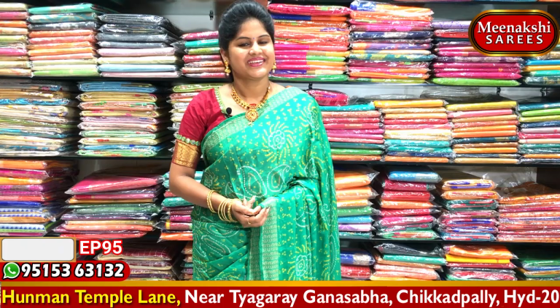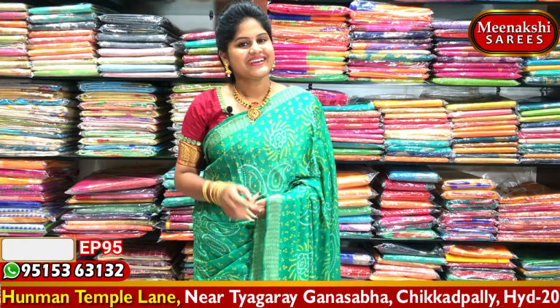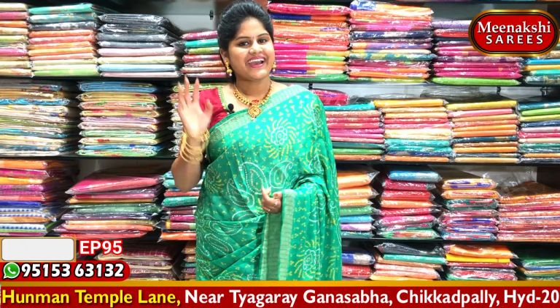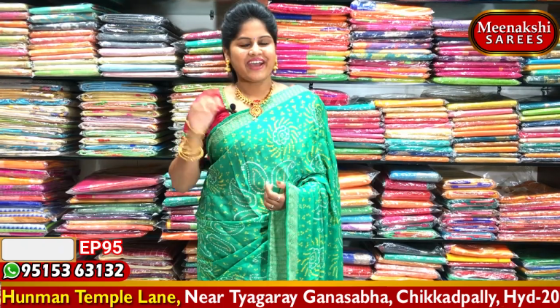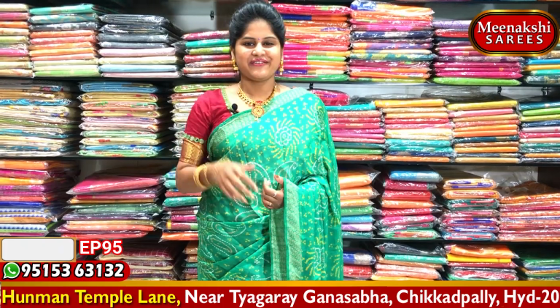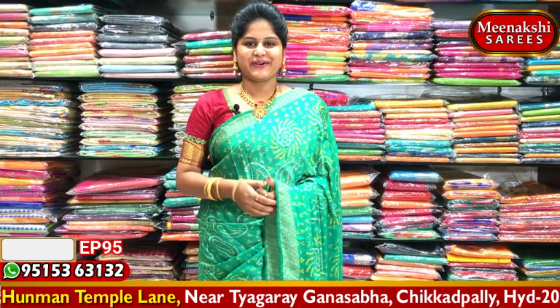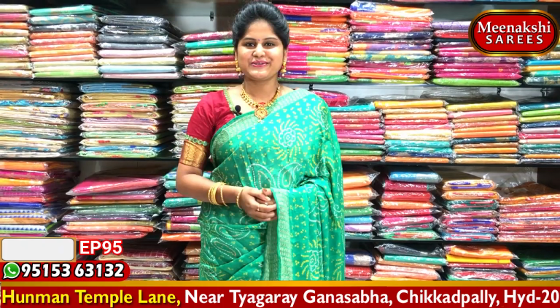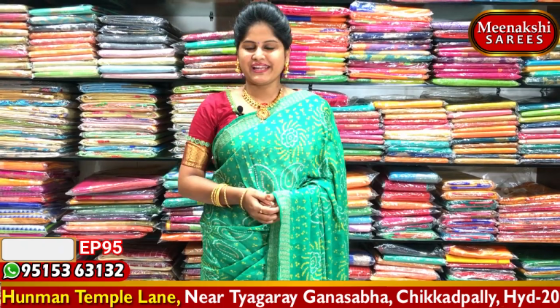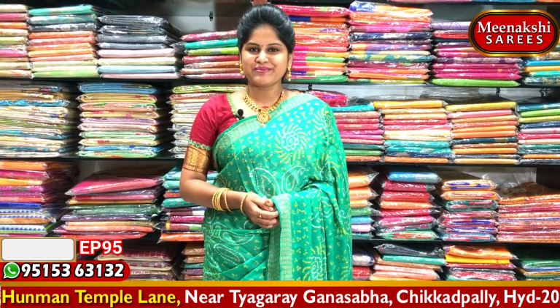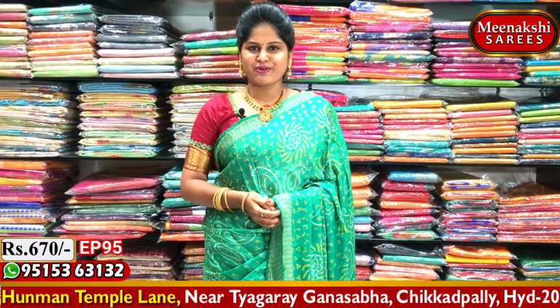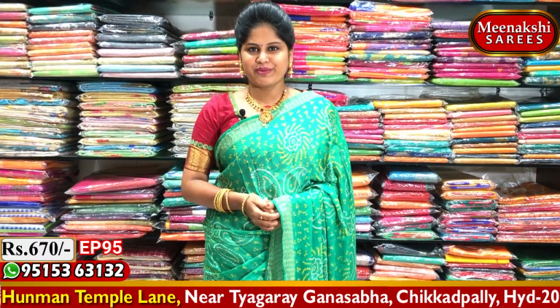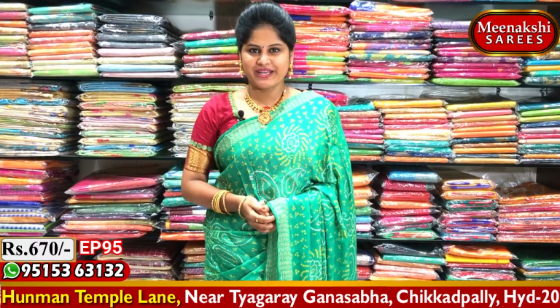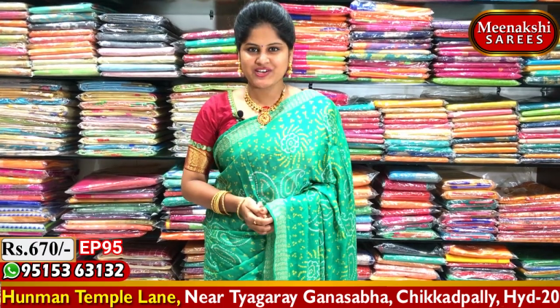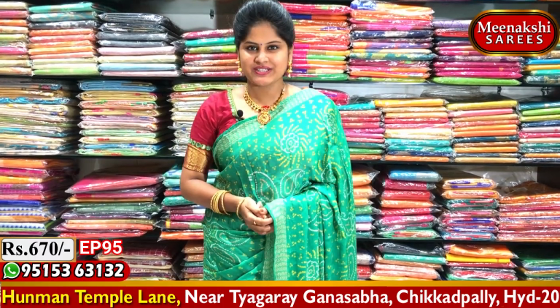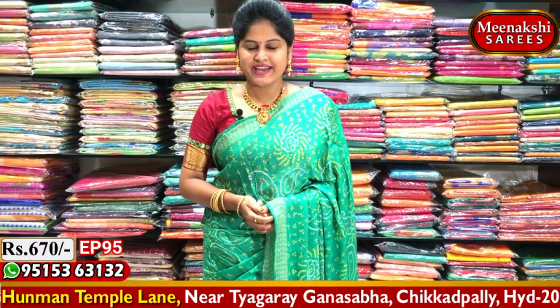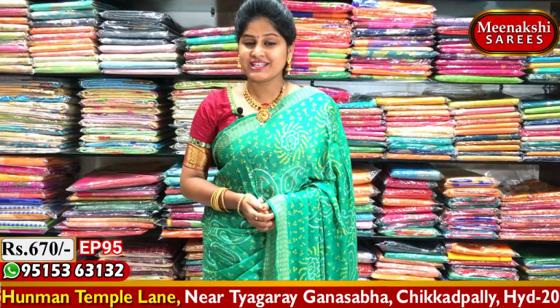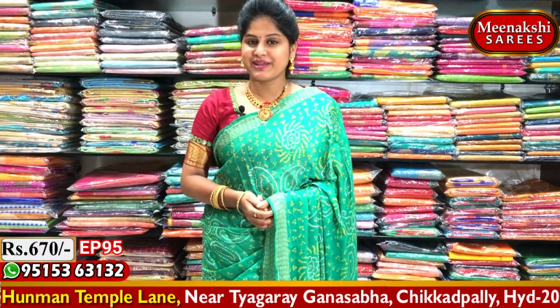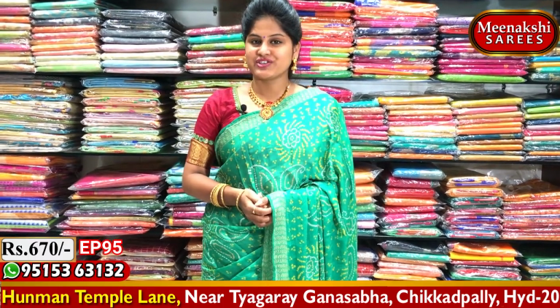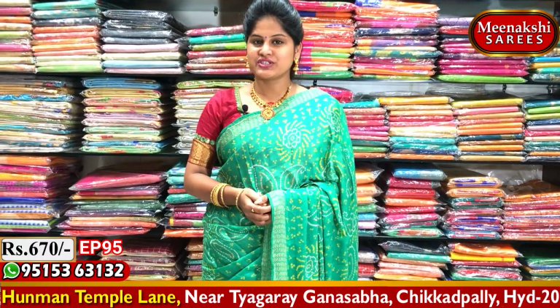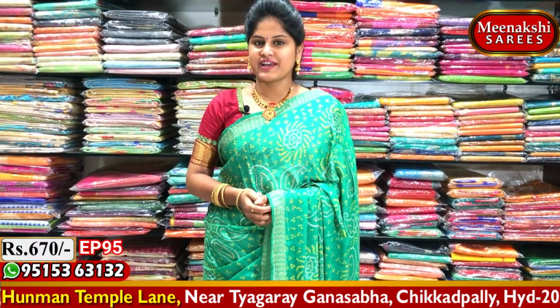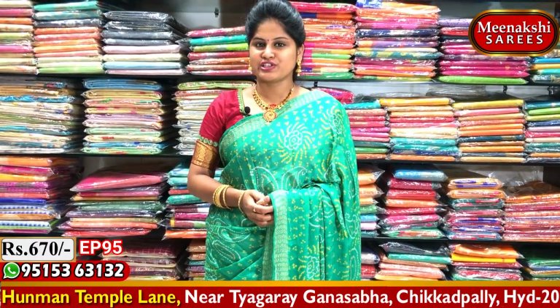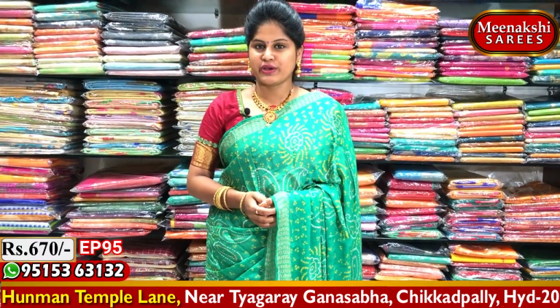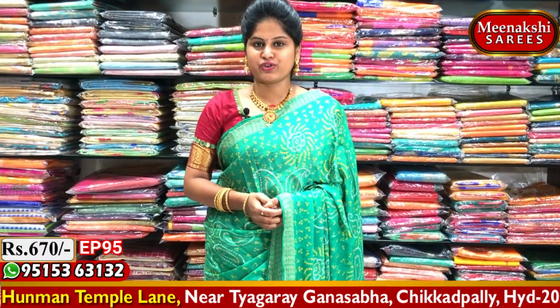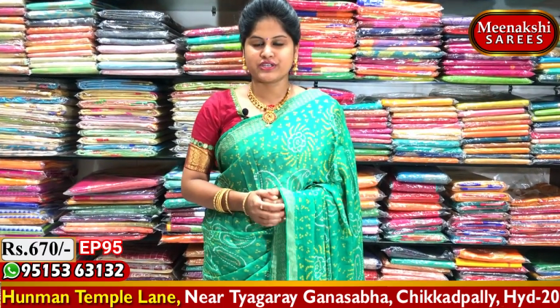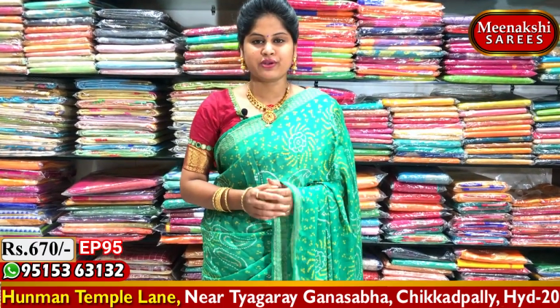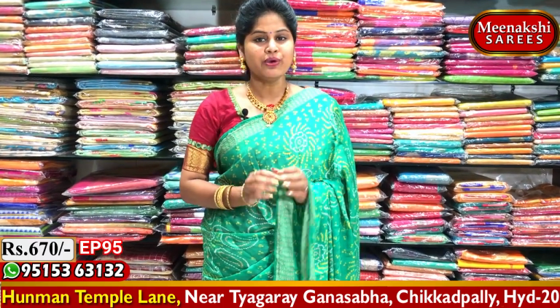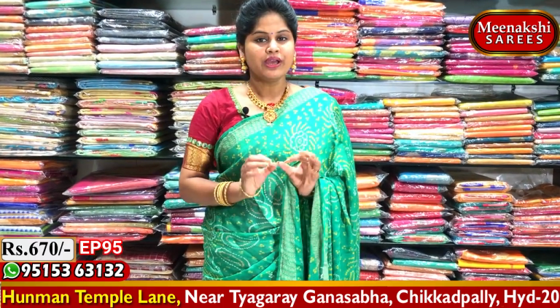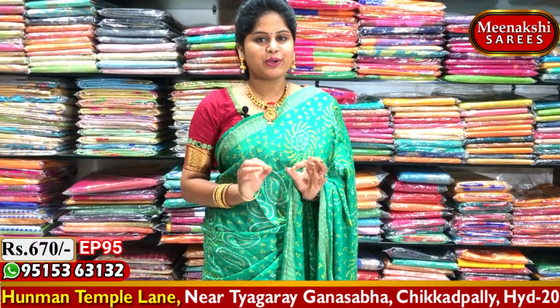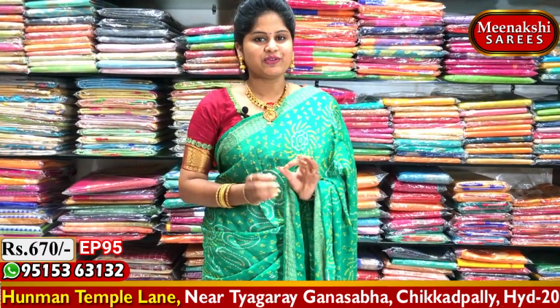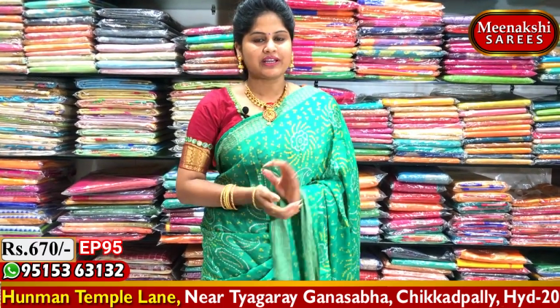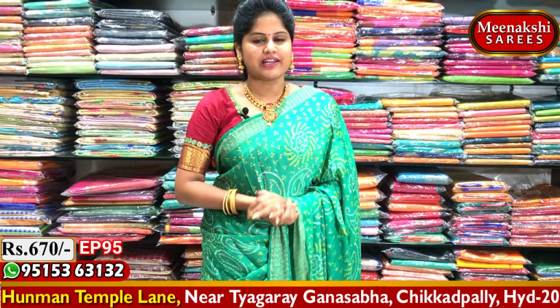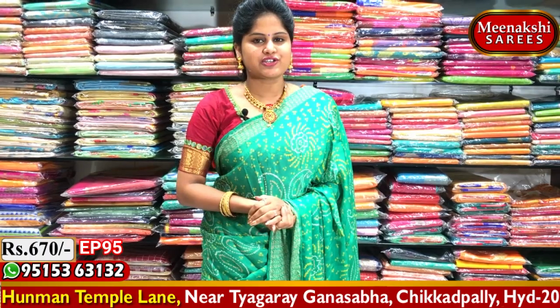Hi viewers! Welcome to Meenakshi Sairis. Today we have a beautiful collection at Meenakshi Sairis.